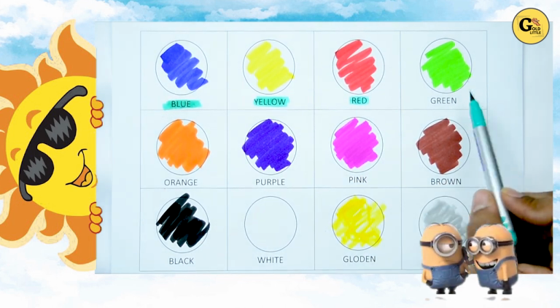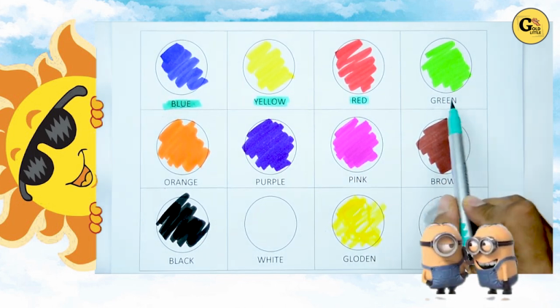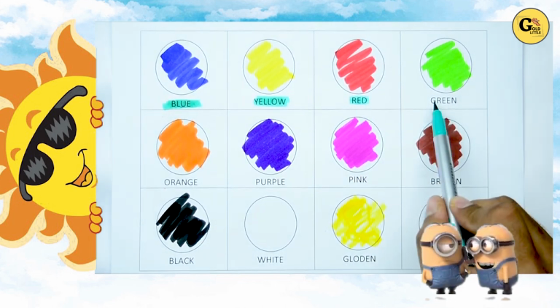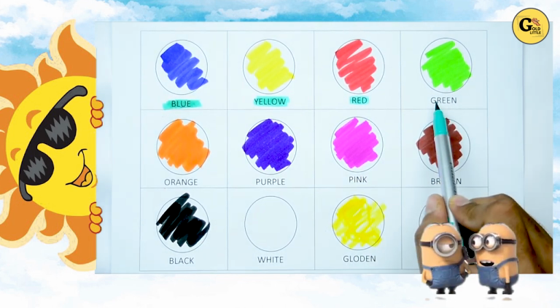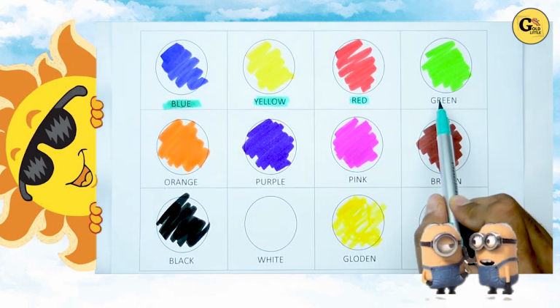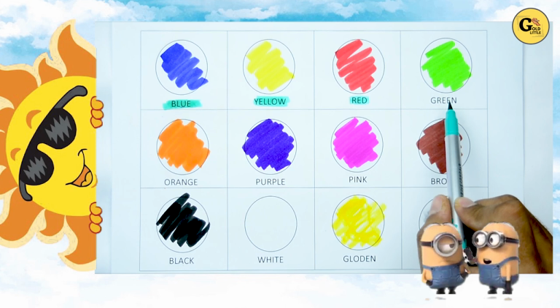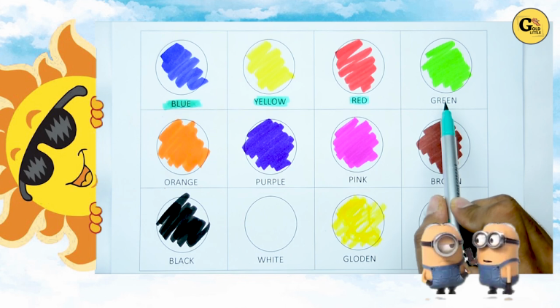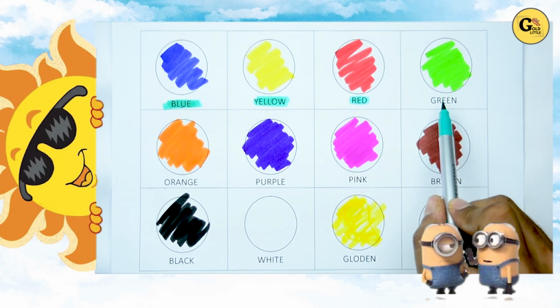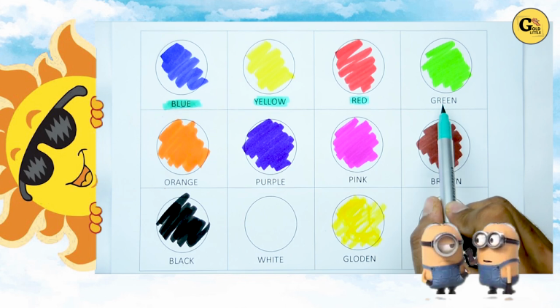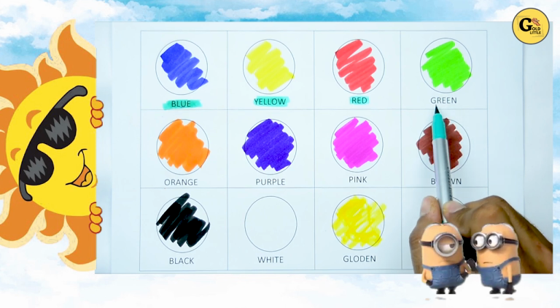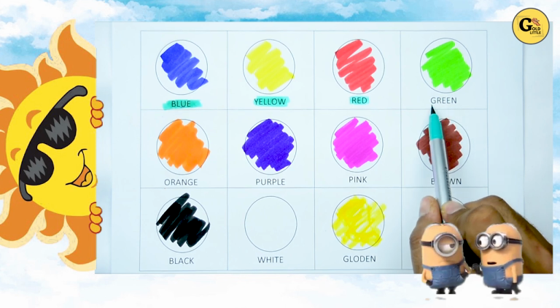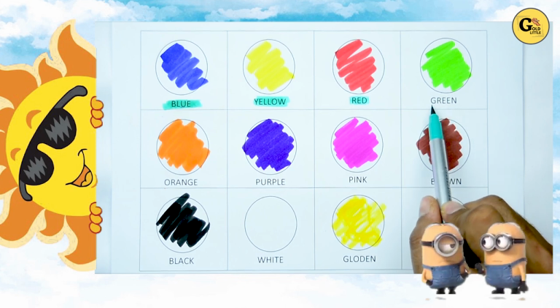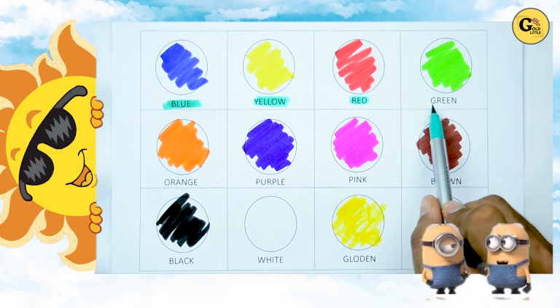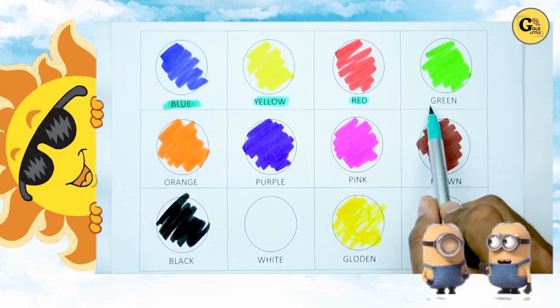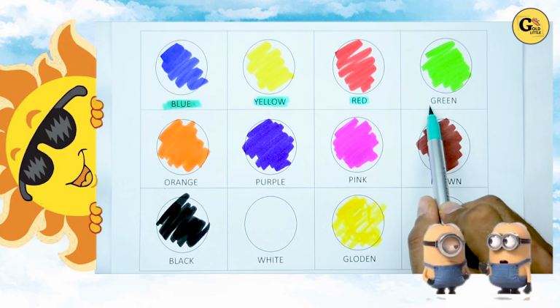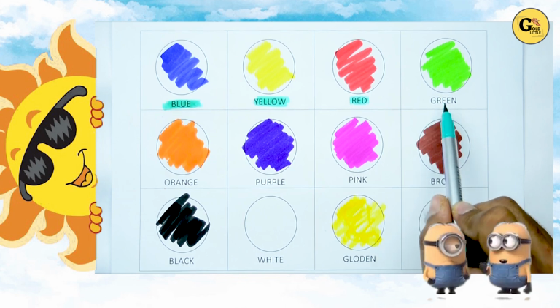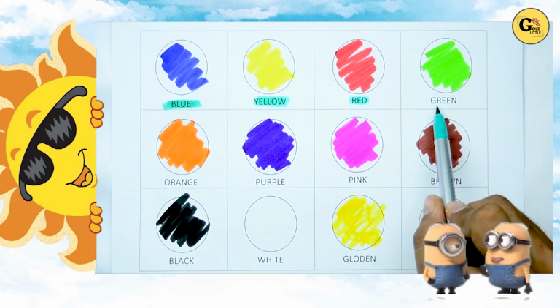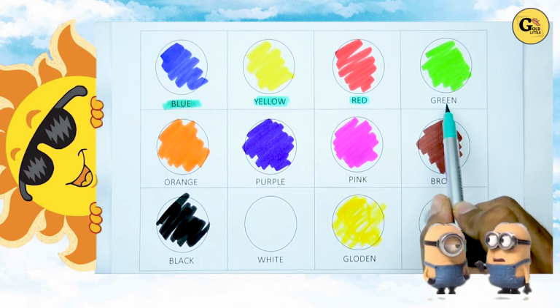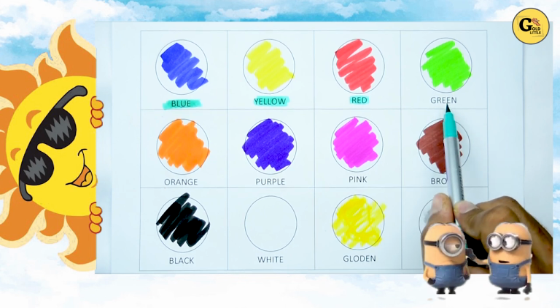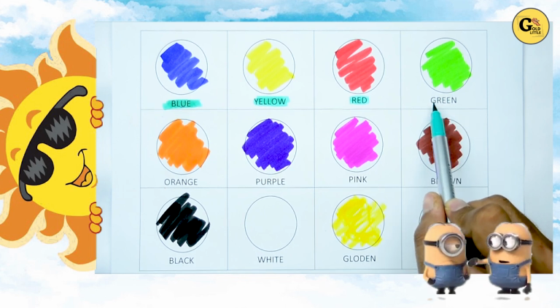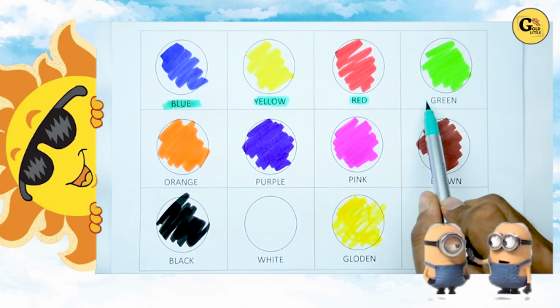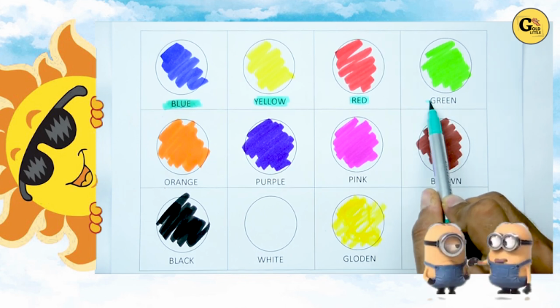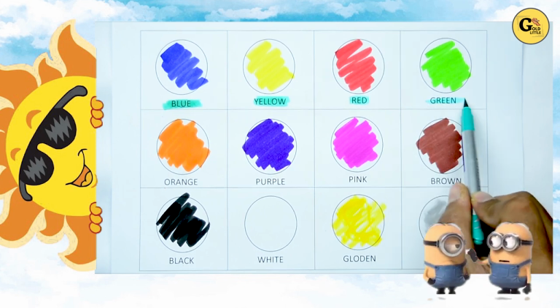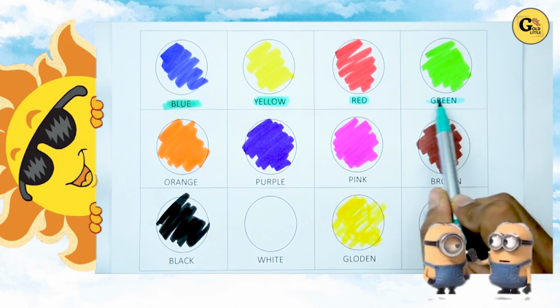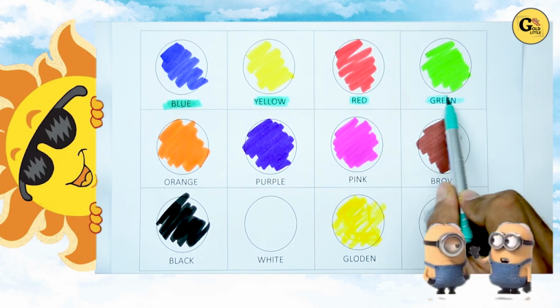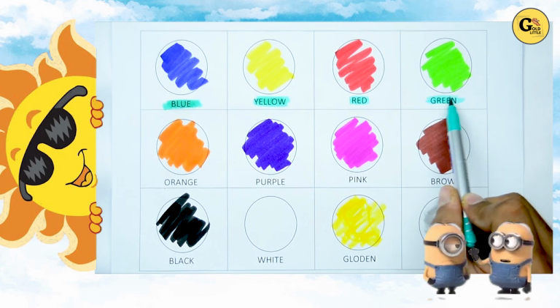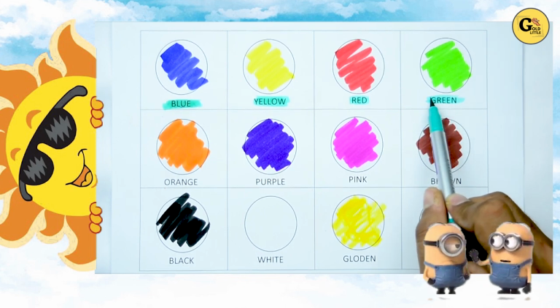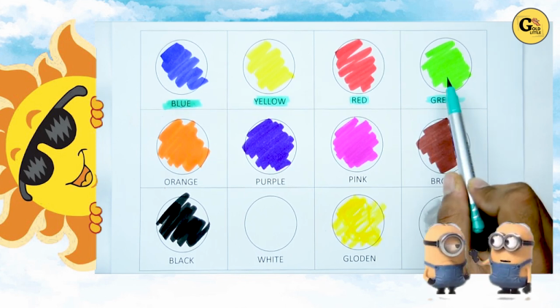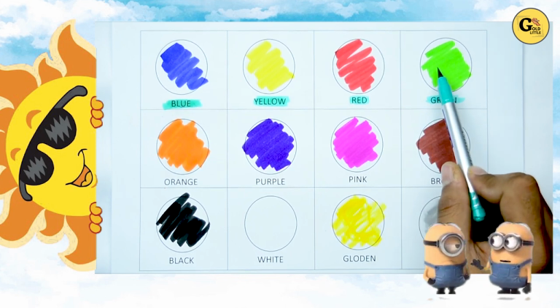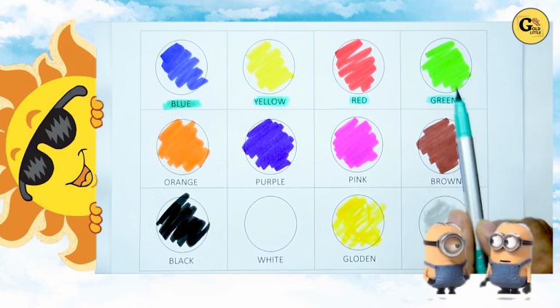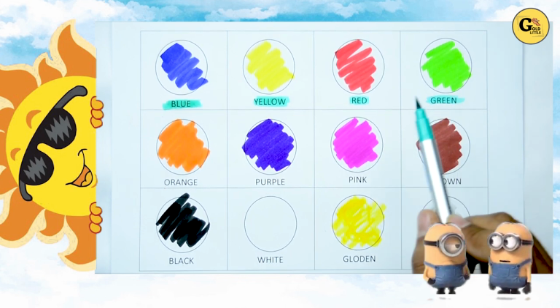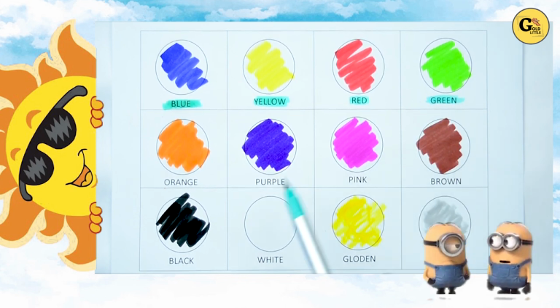Which color is this? It's green. G-R-W-E-N. It's green.